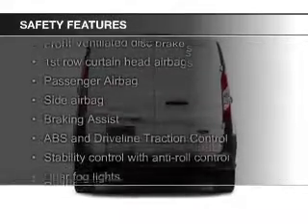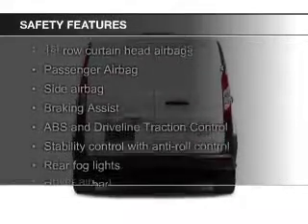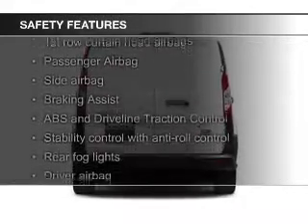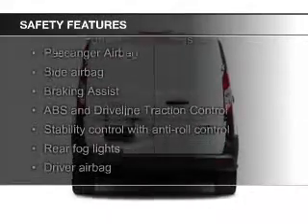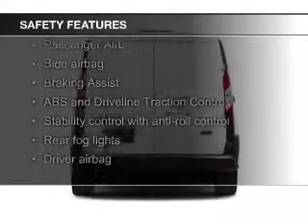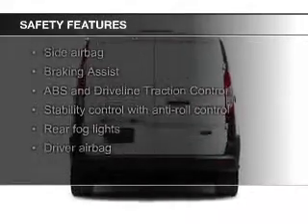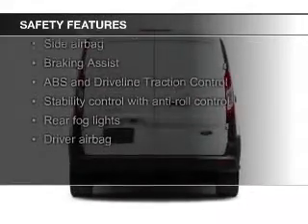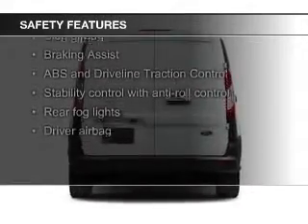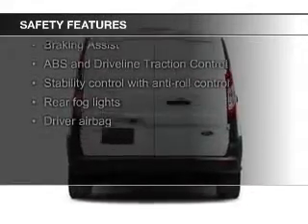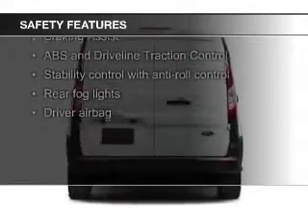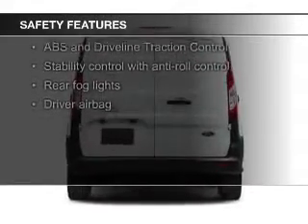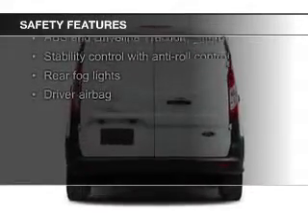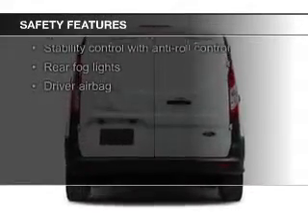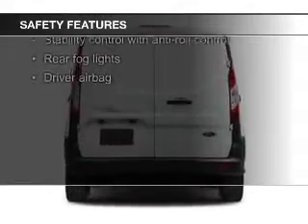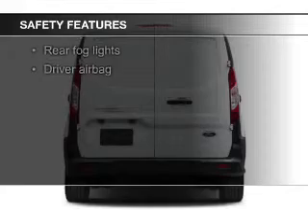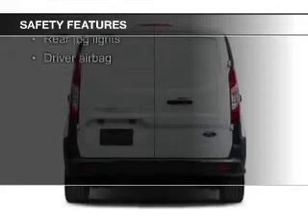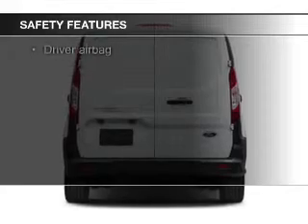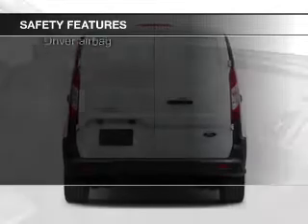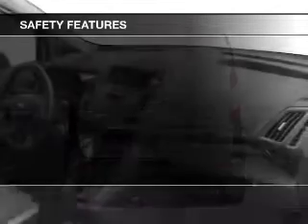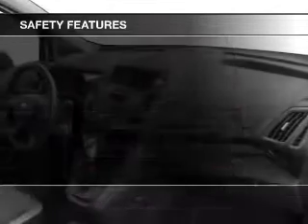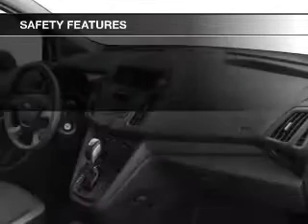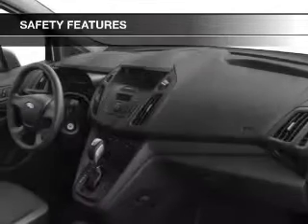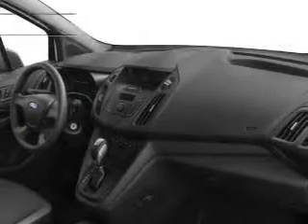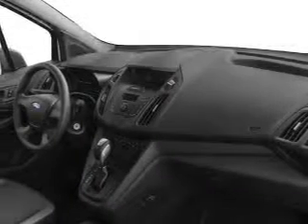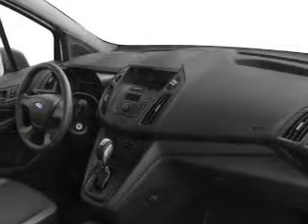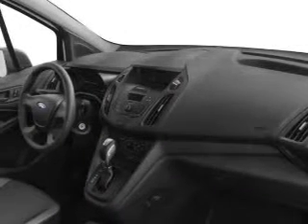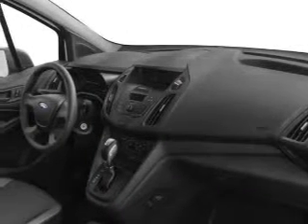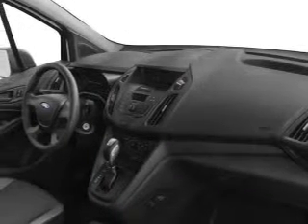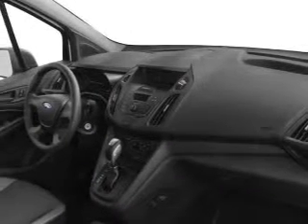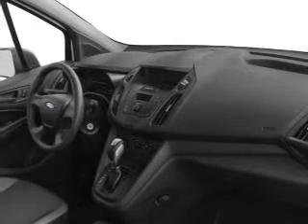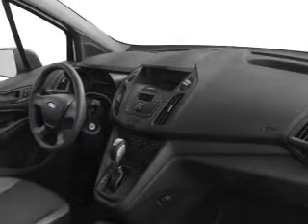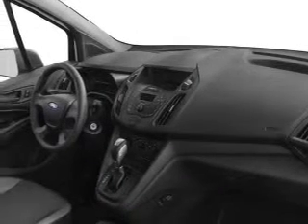Safety features include fog lights, curtain head airbags, side airbags, brake assist, traction control, and stability control.